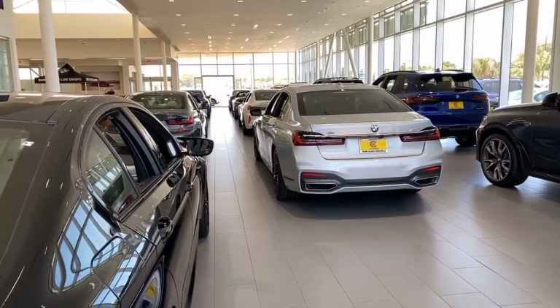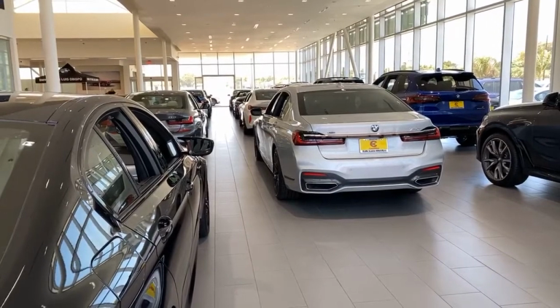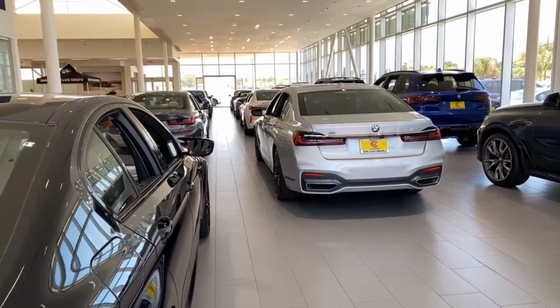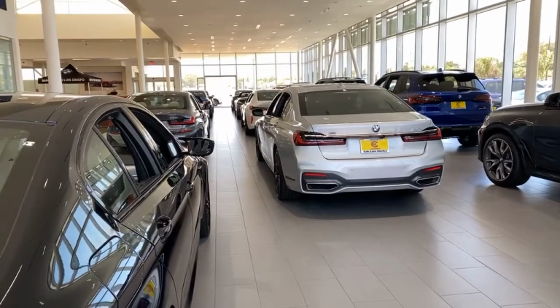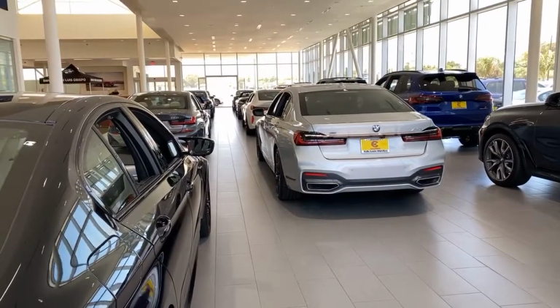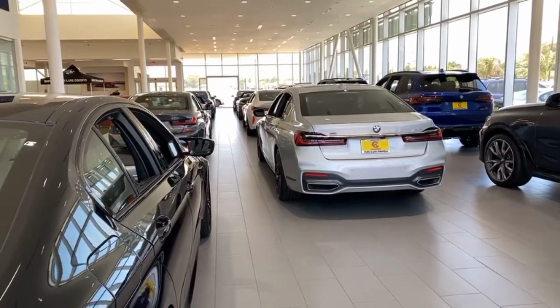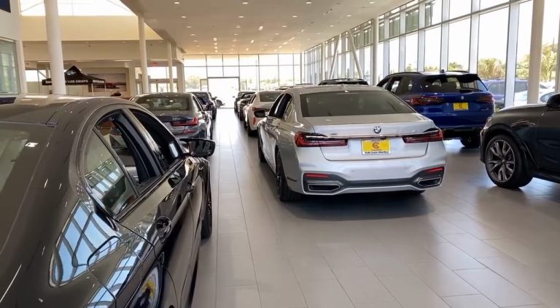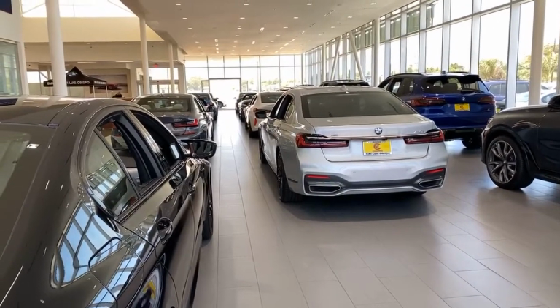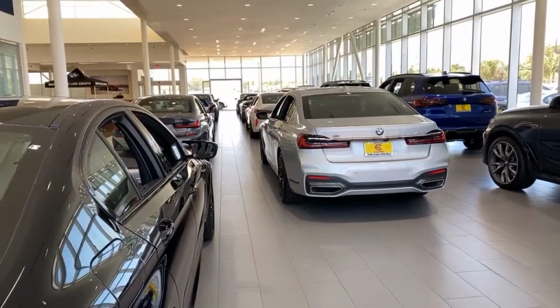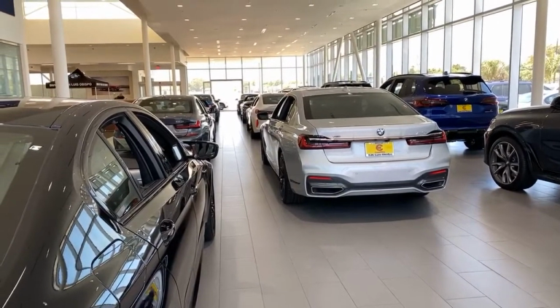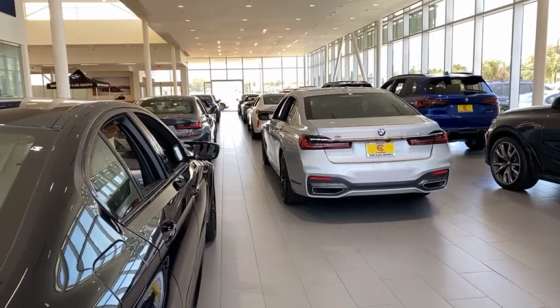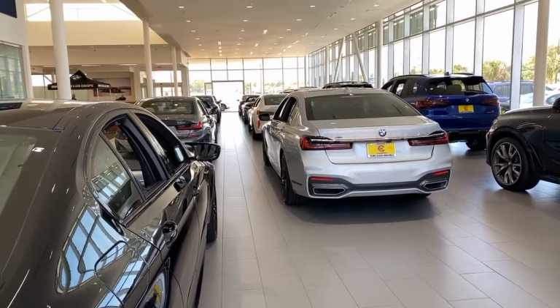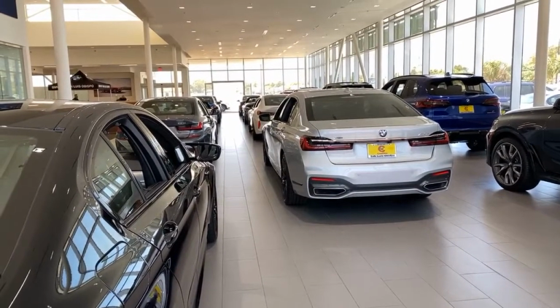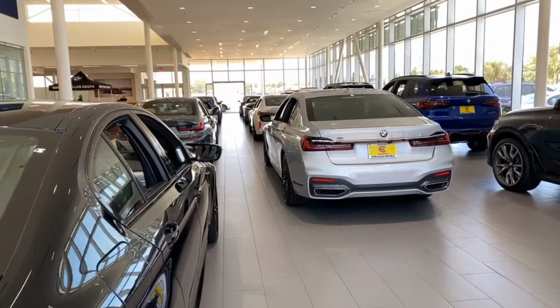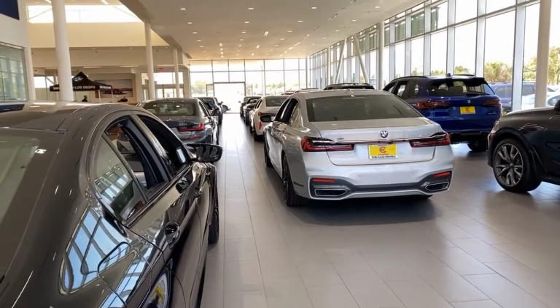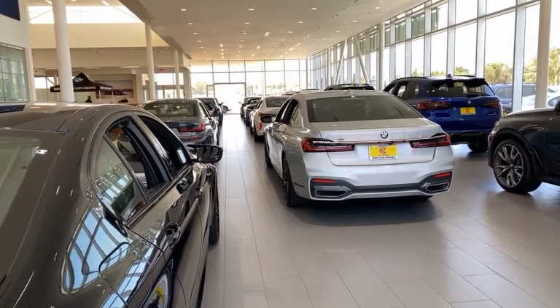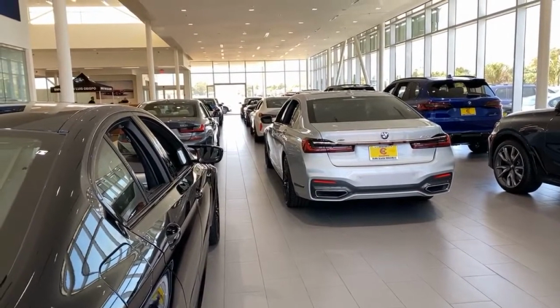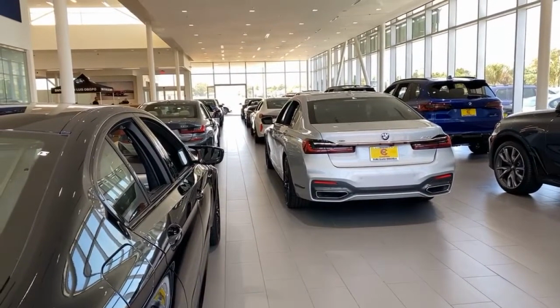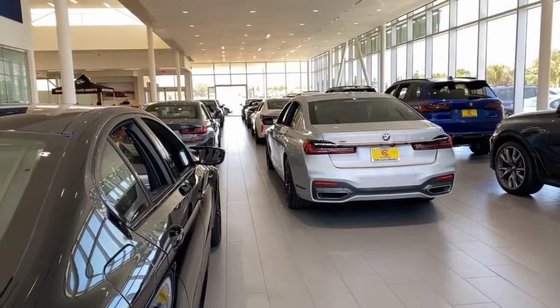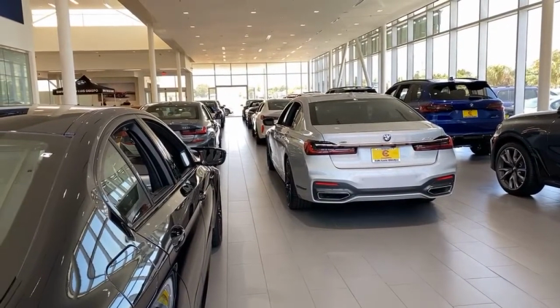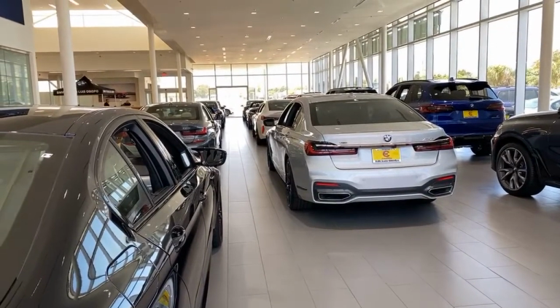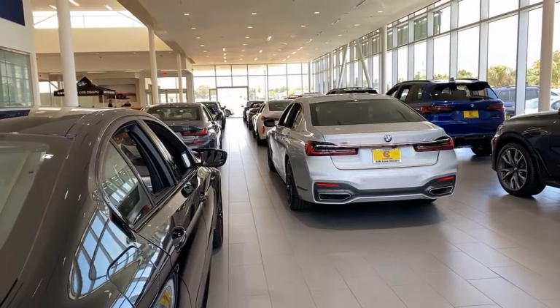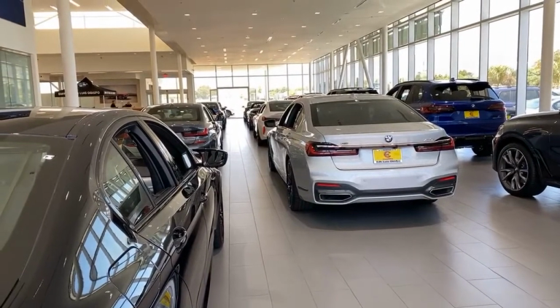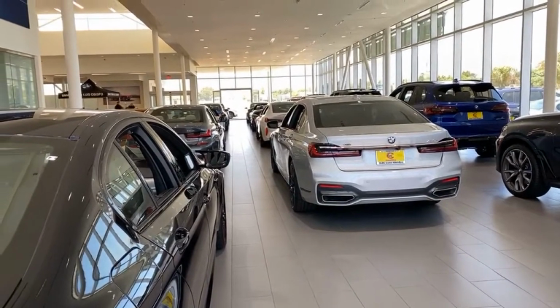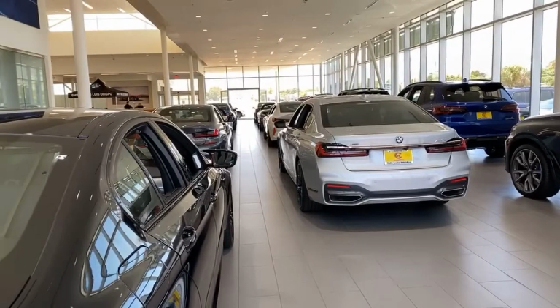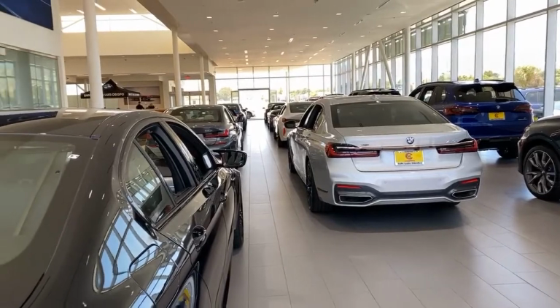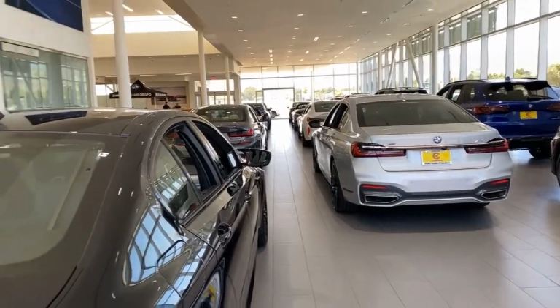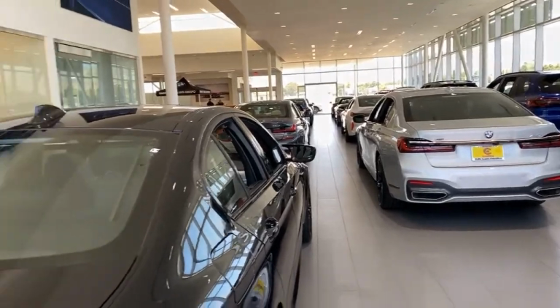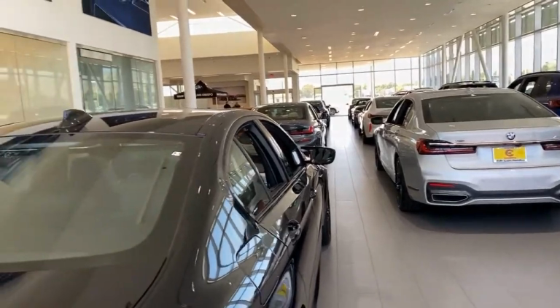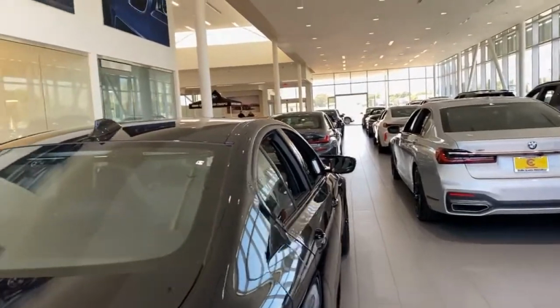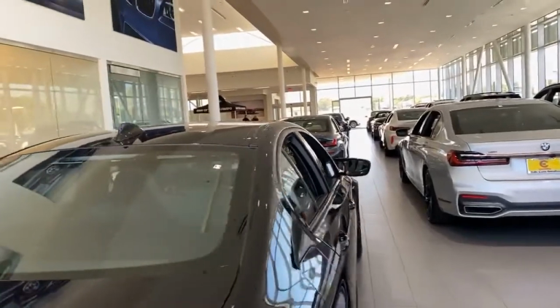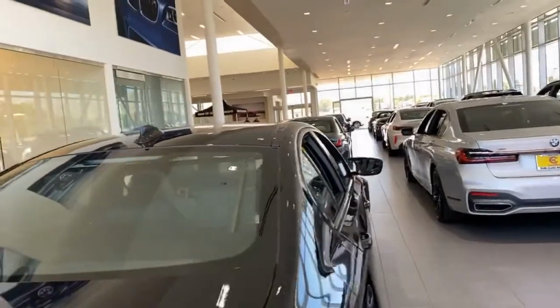What we're here for today is going over what's on the showroom floor in the way of BMW. Ellen and I have probably had about a dozen BMWs since 2004. So let's see what we have.